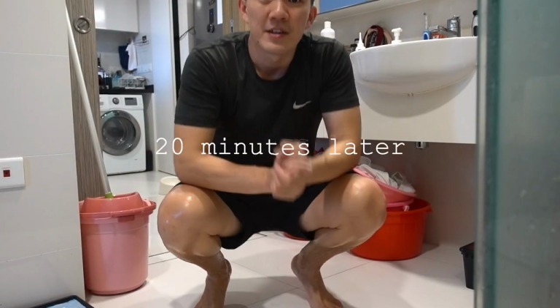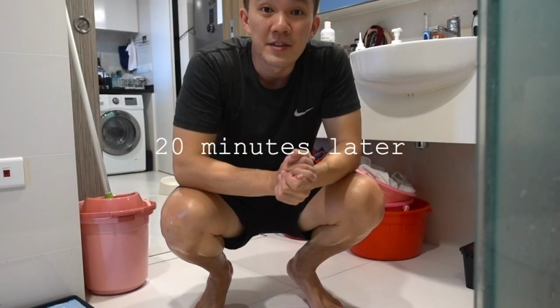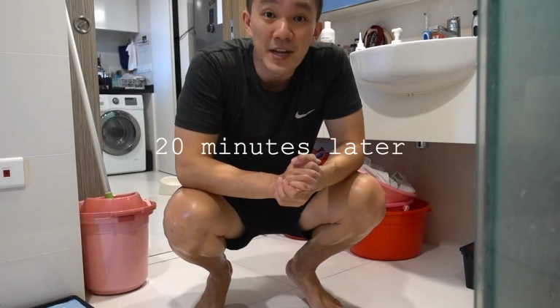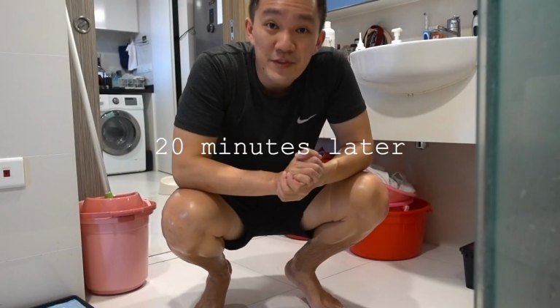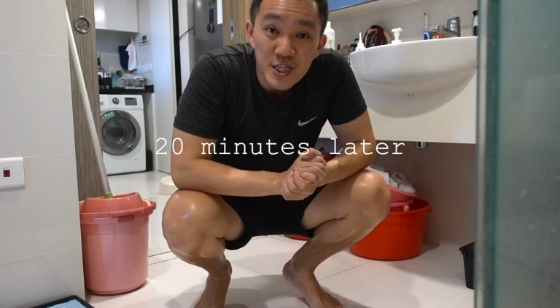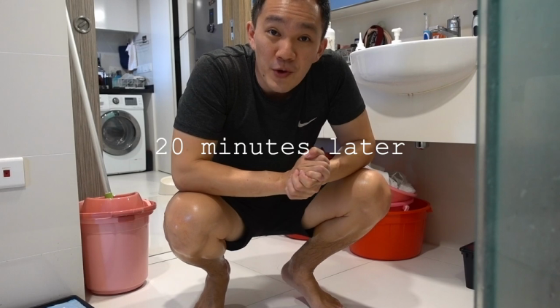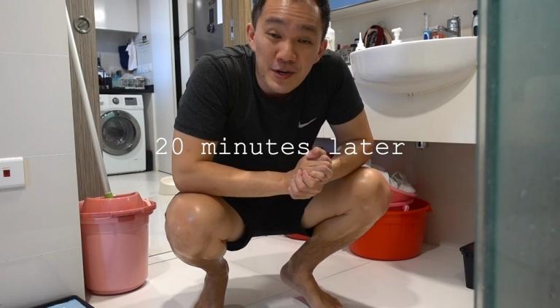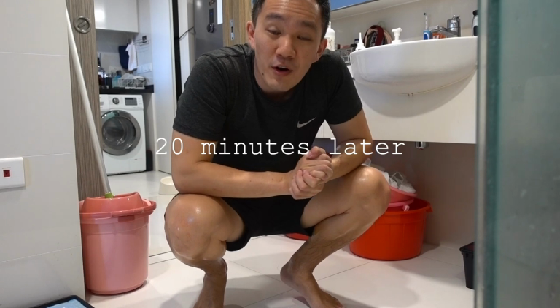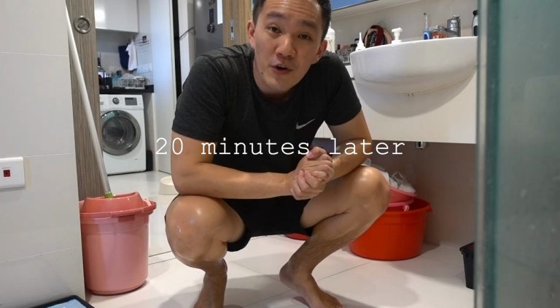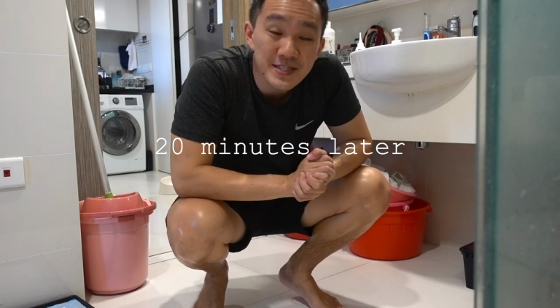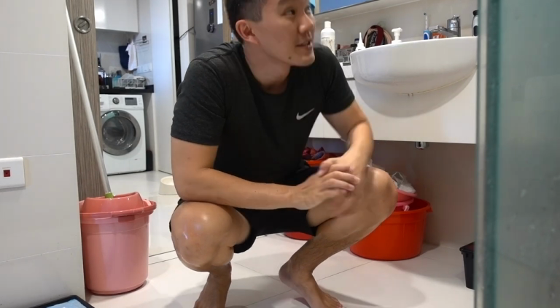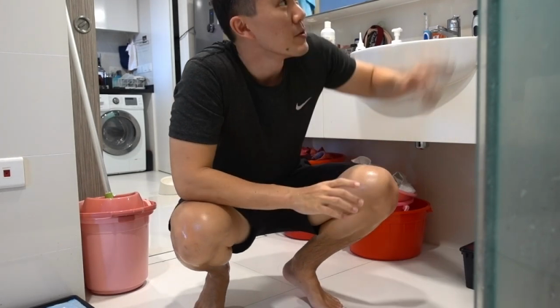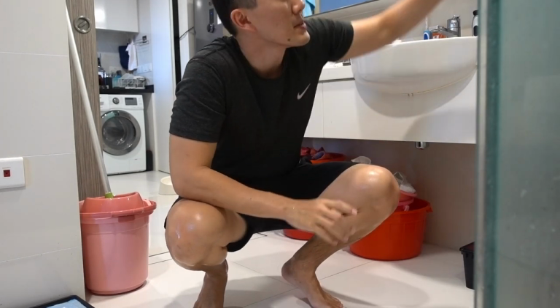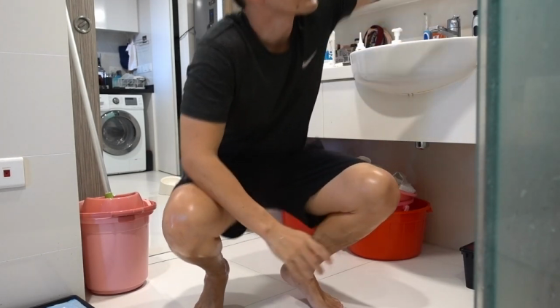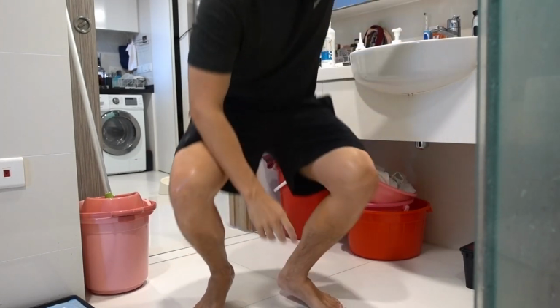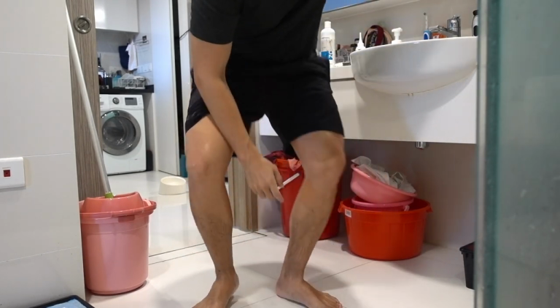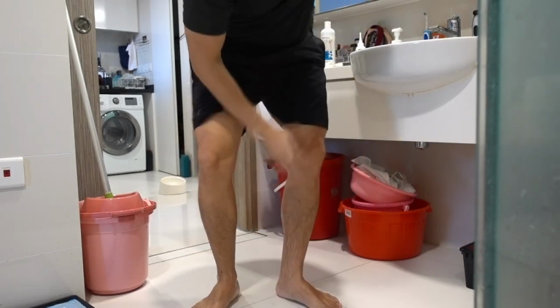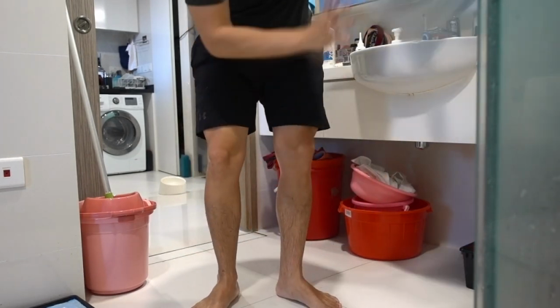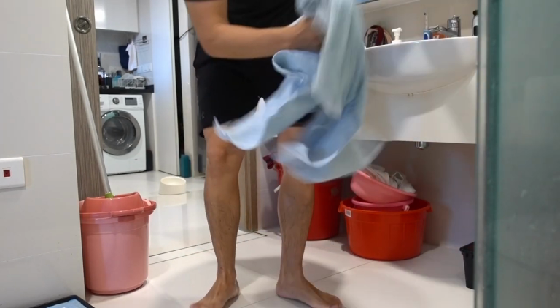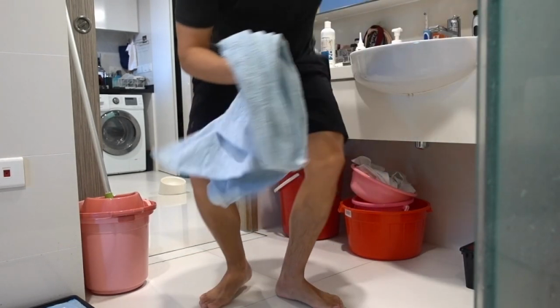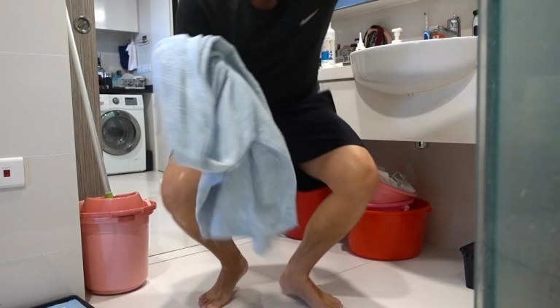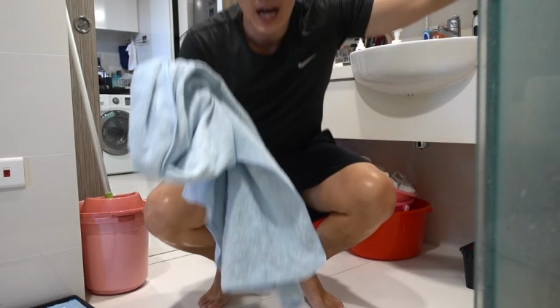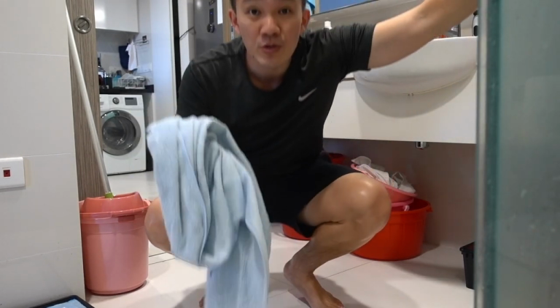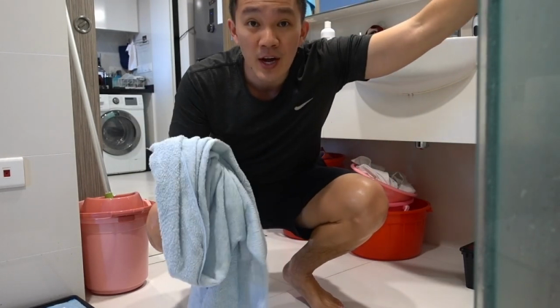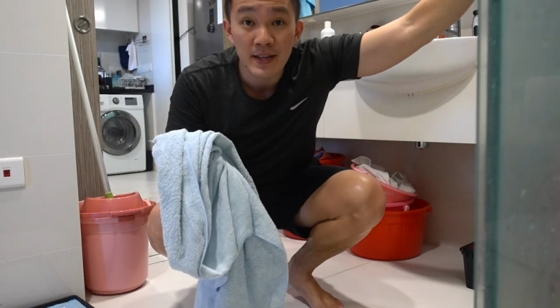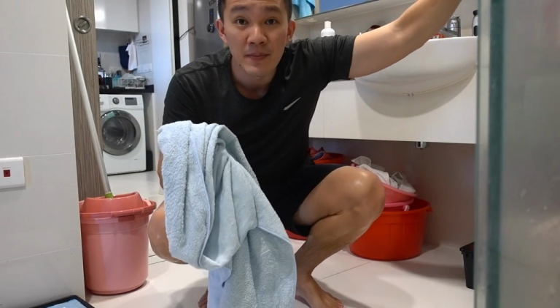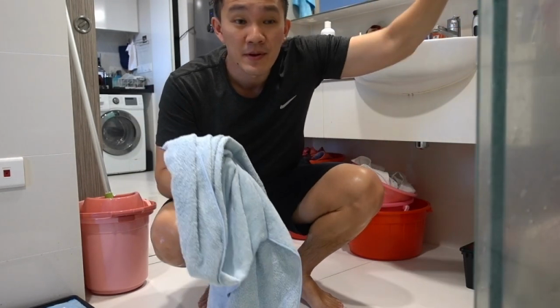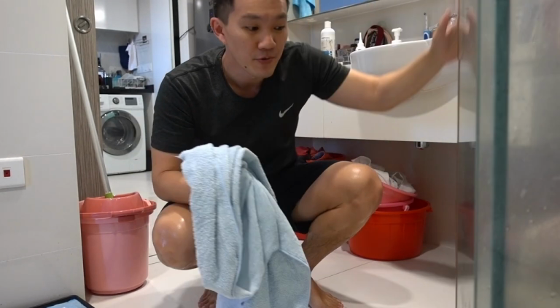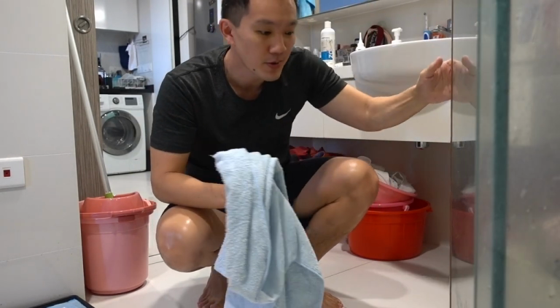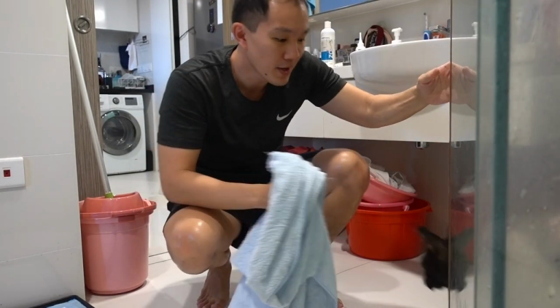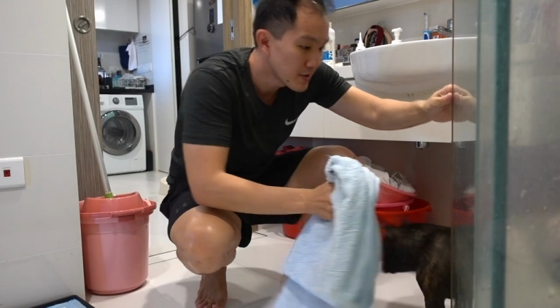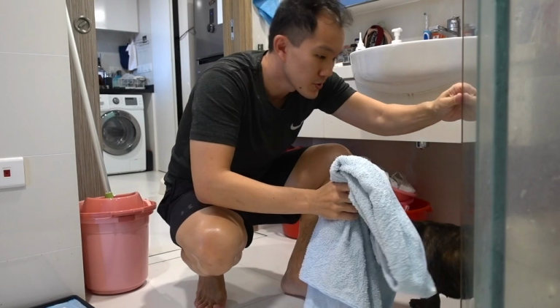They are done with their shower. Of course, the most important part is to towel dry them really well.